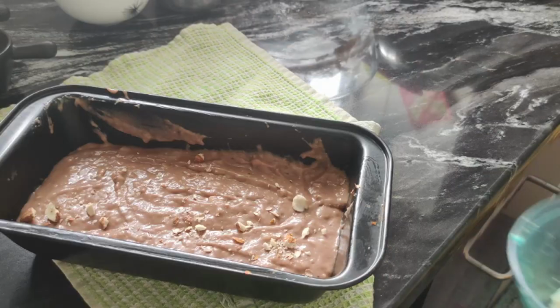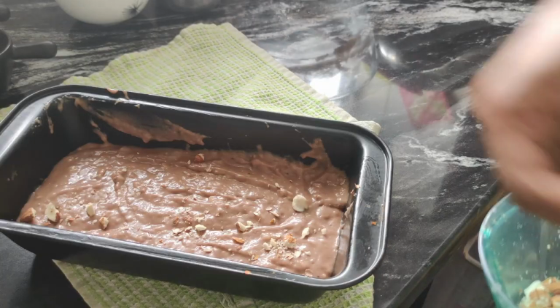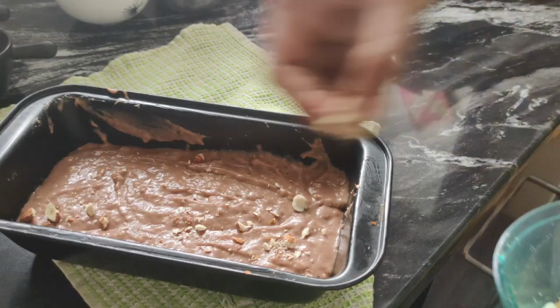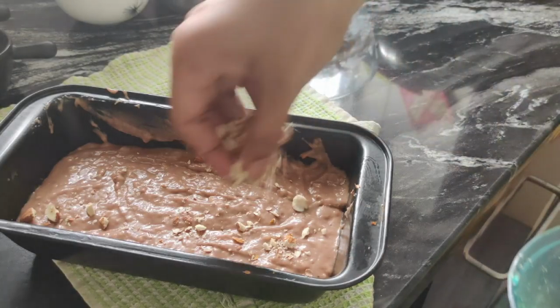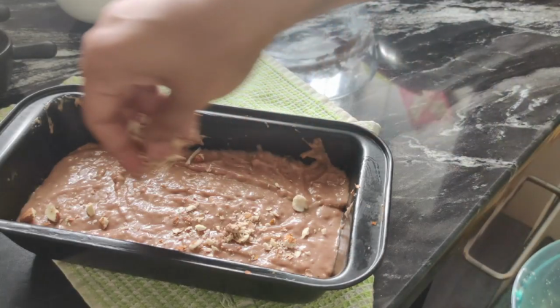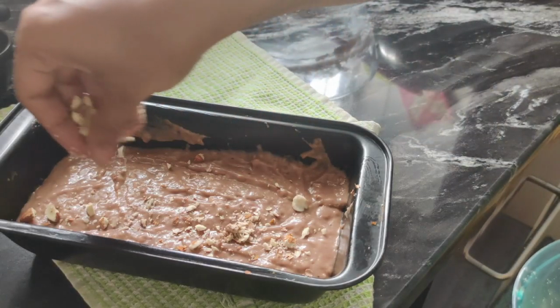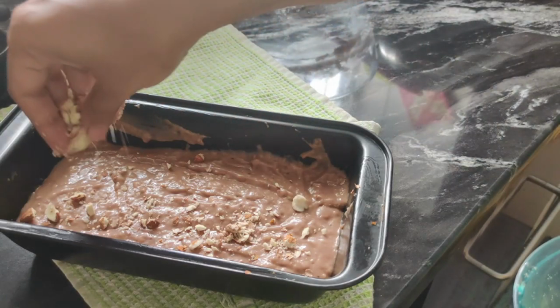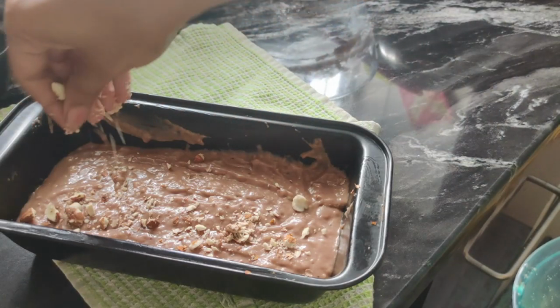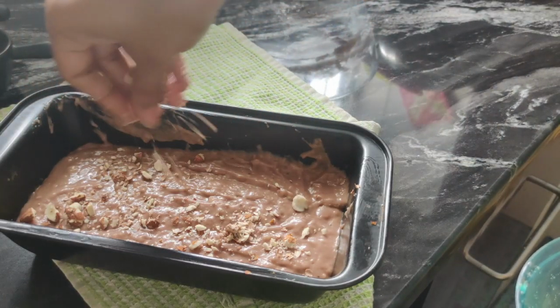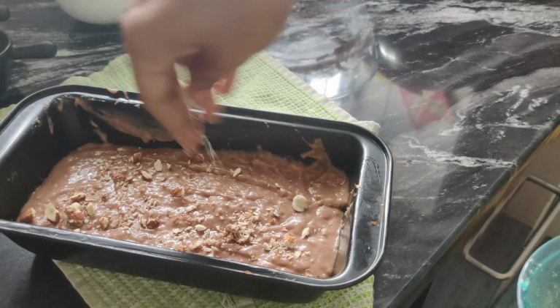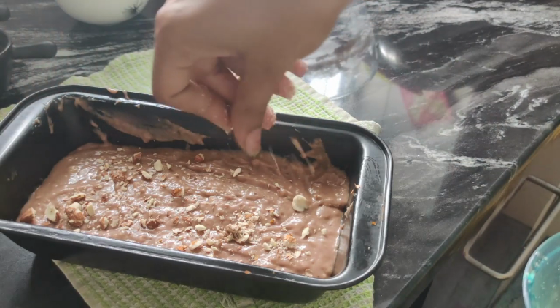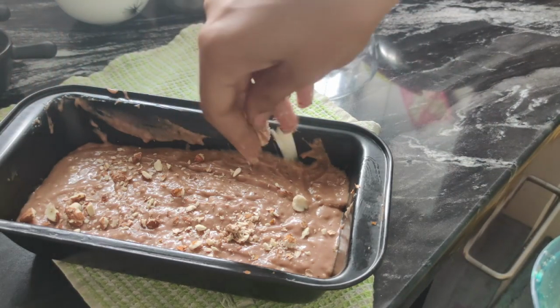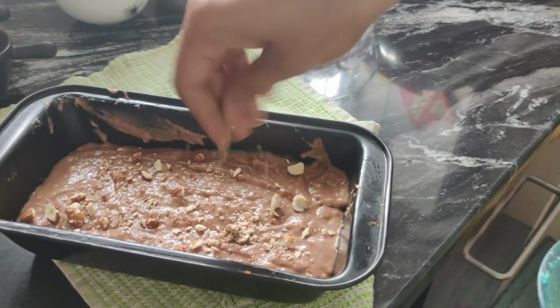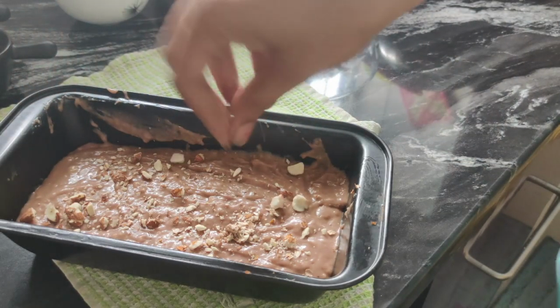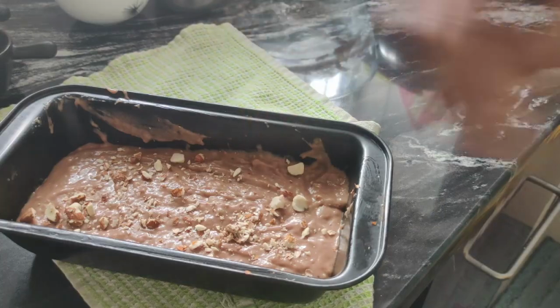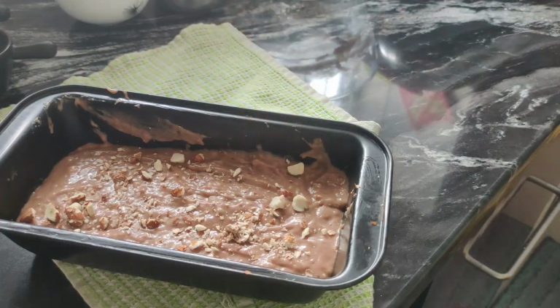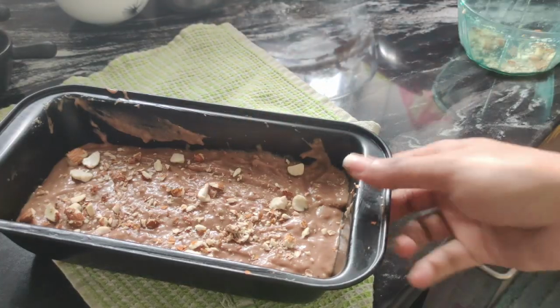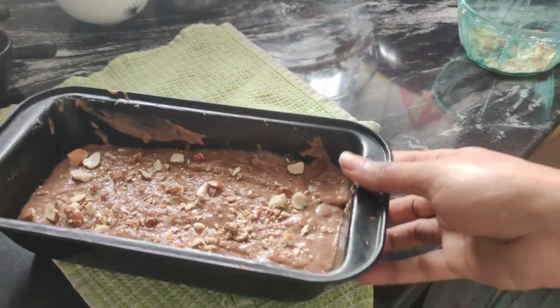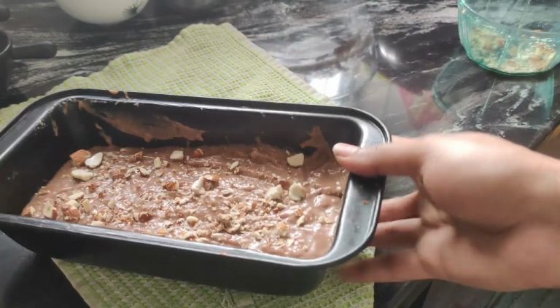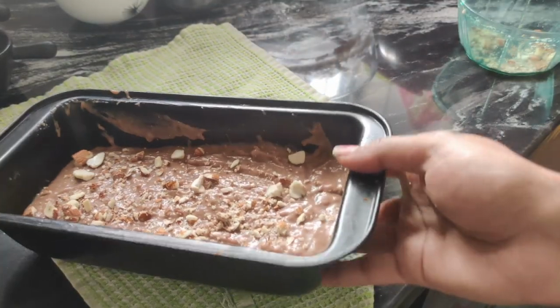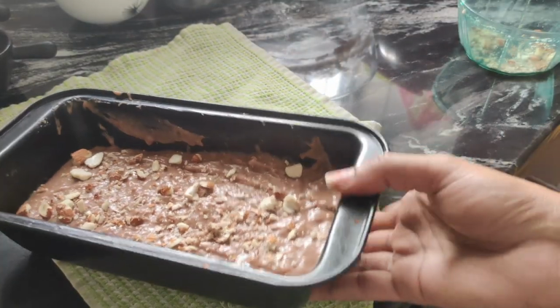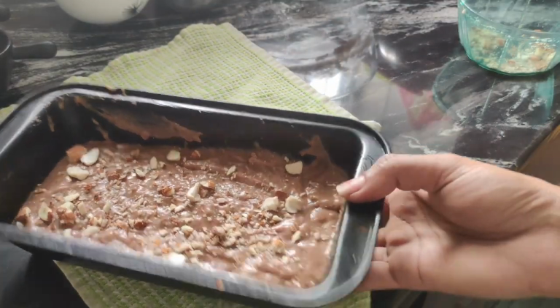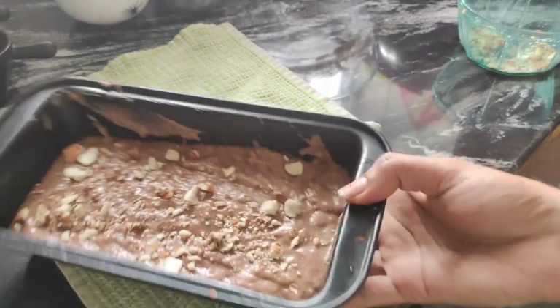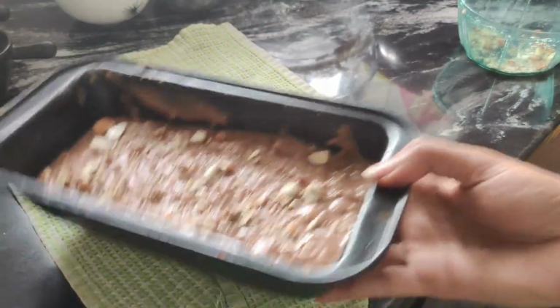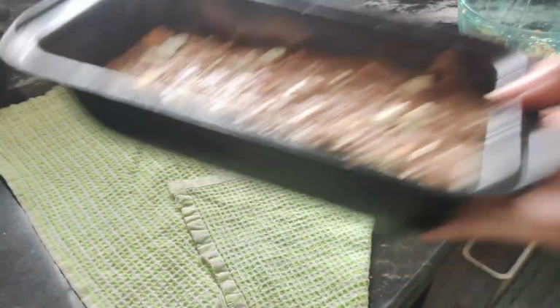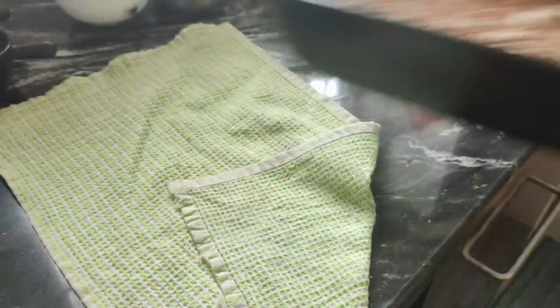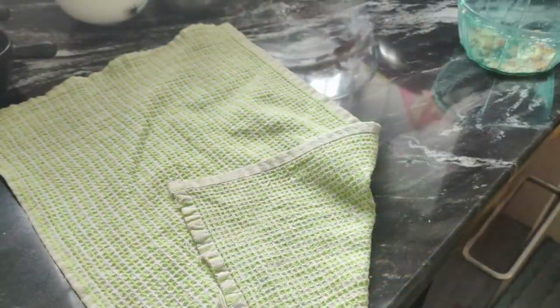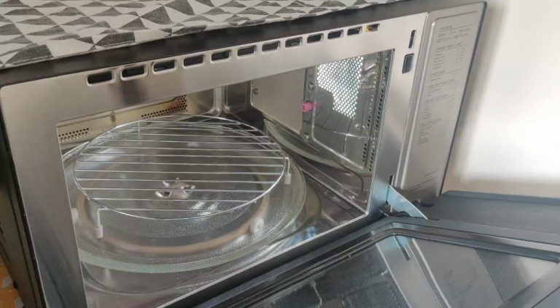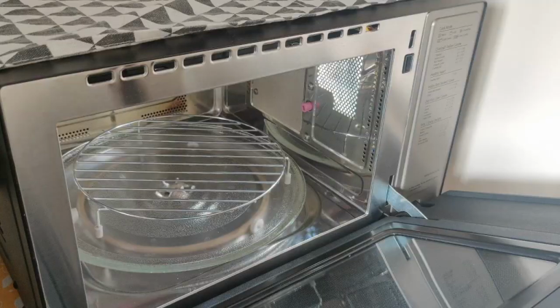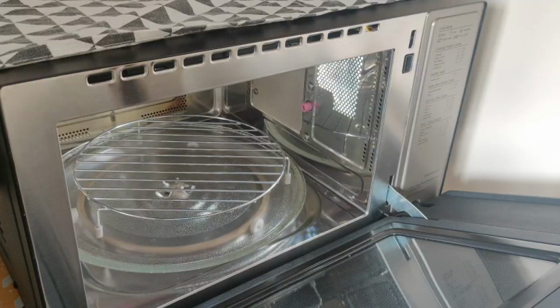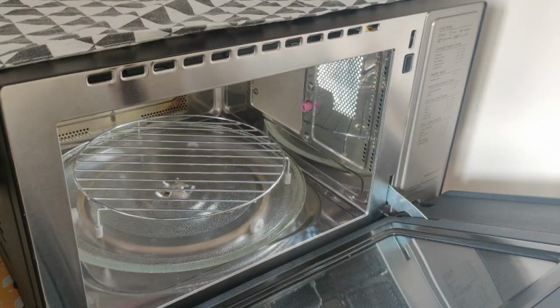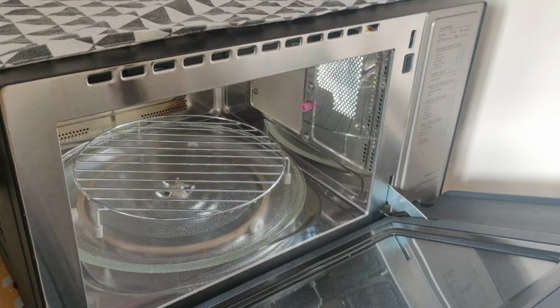Add a dry fruit of your choice. Now I will bake it at 180 degrees Celsius for 25 minutes.